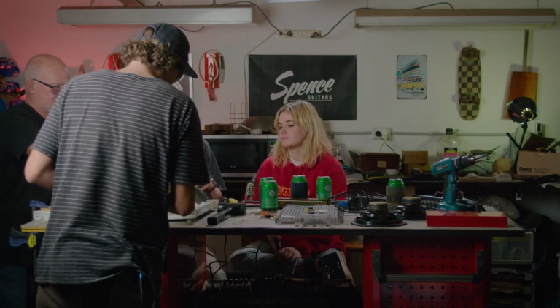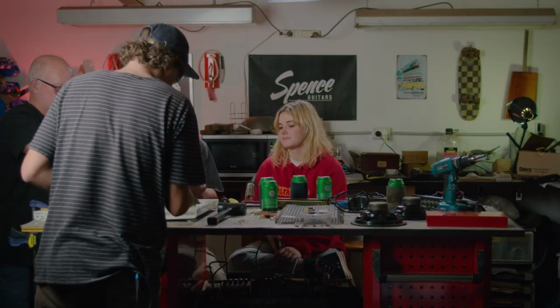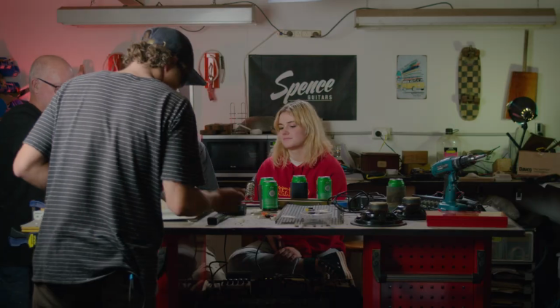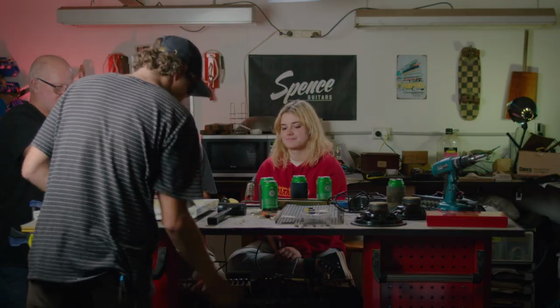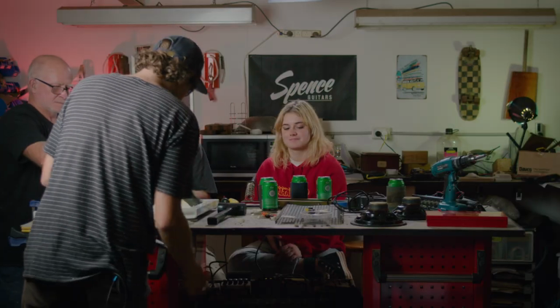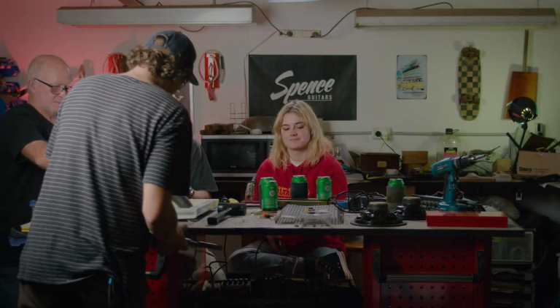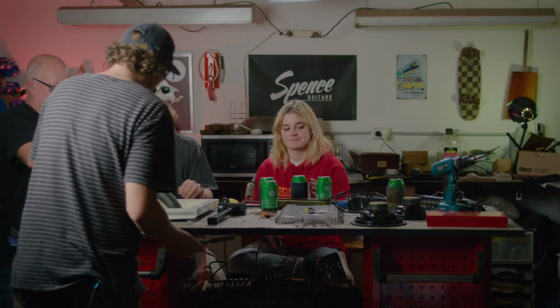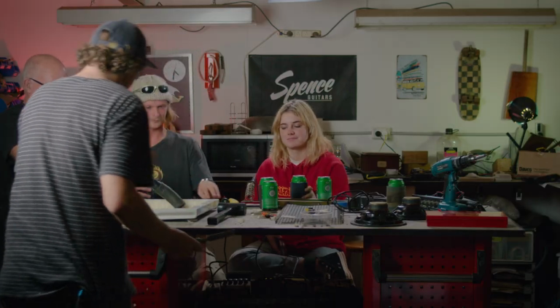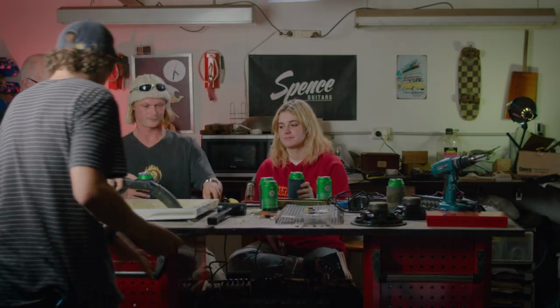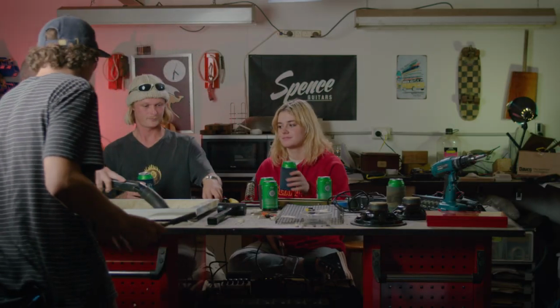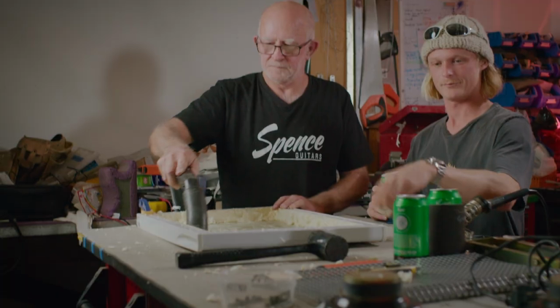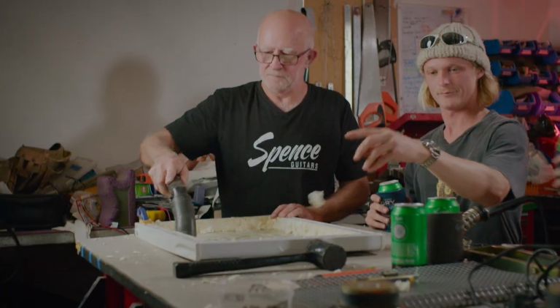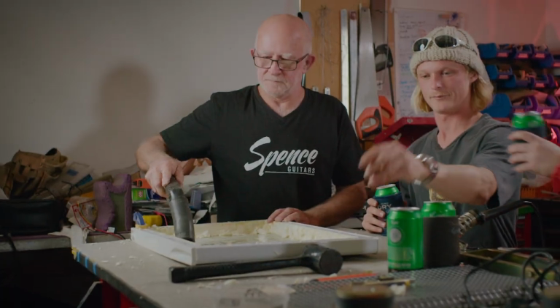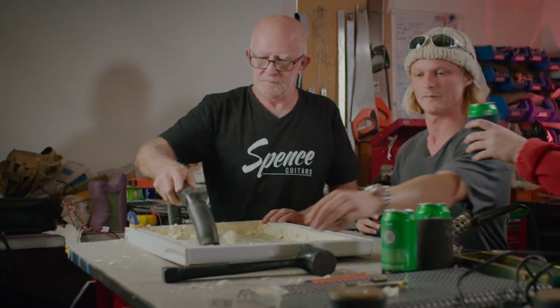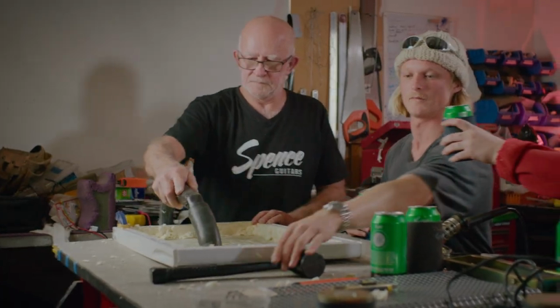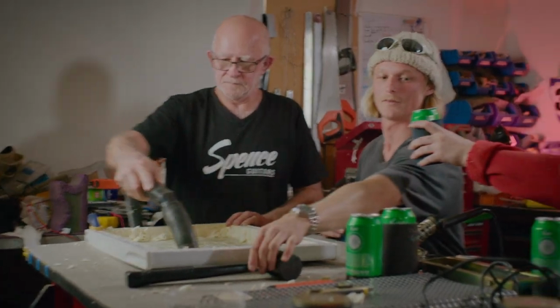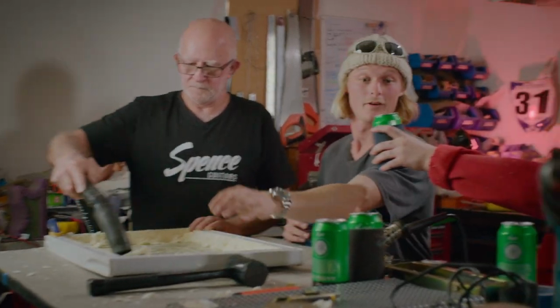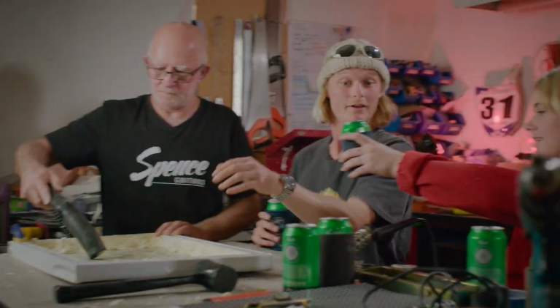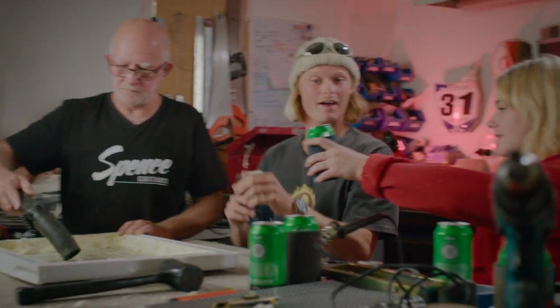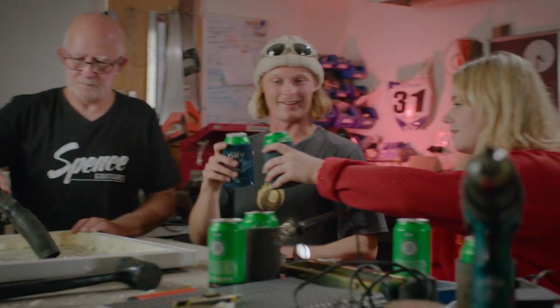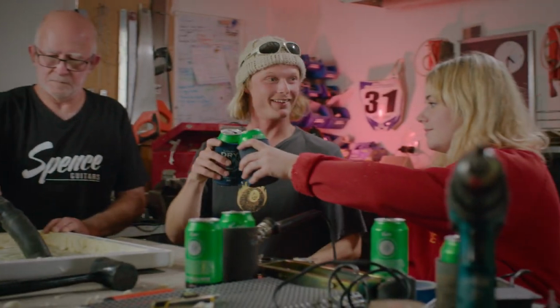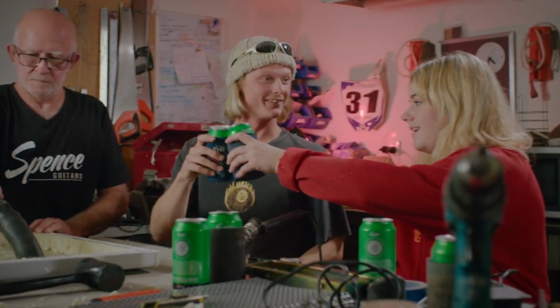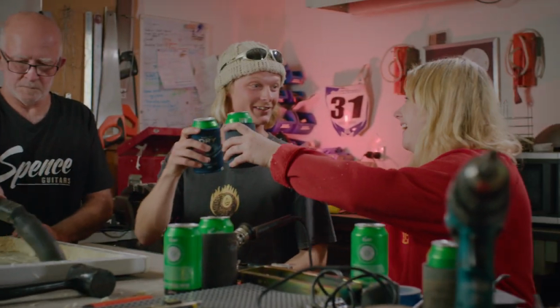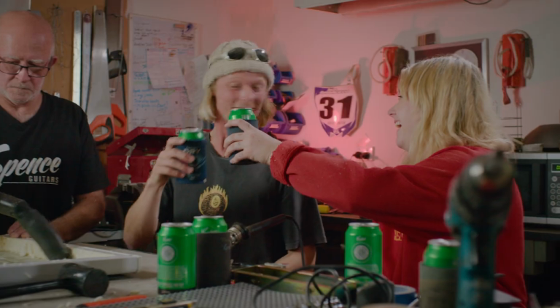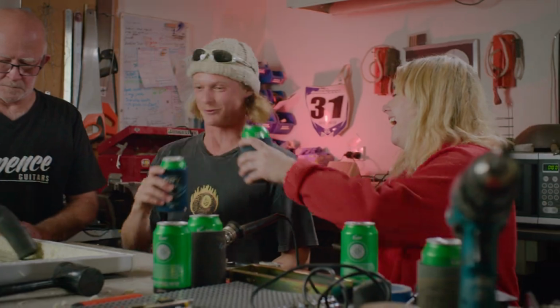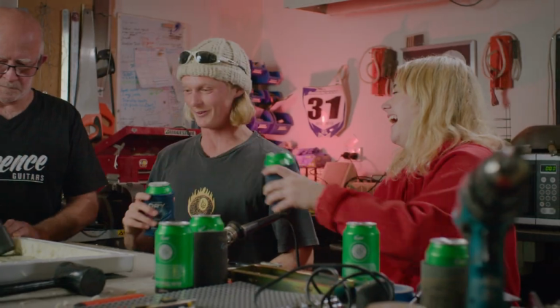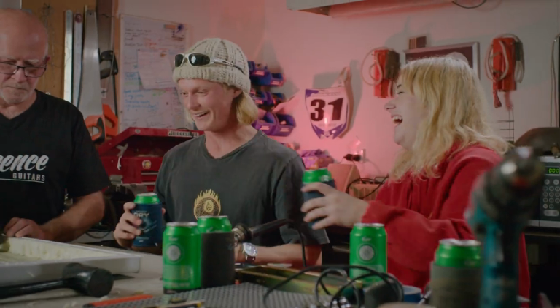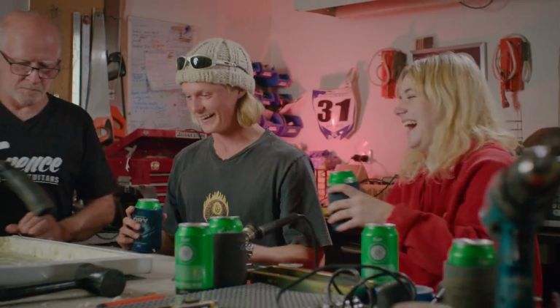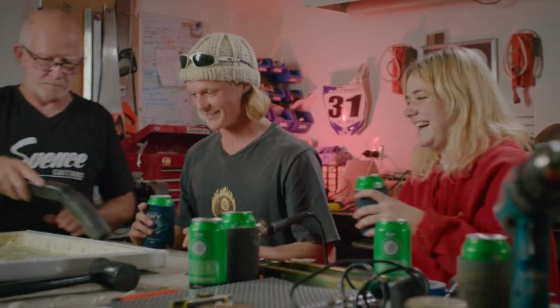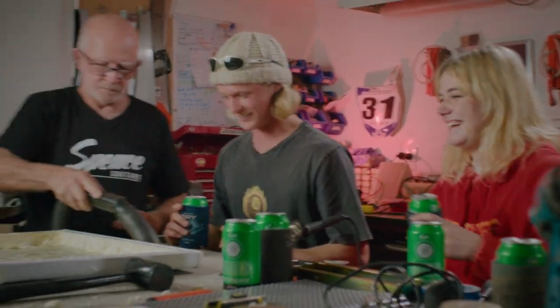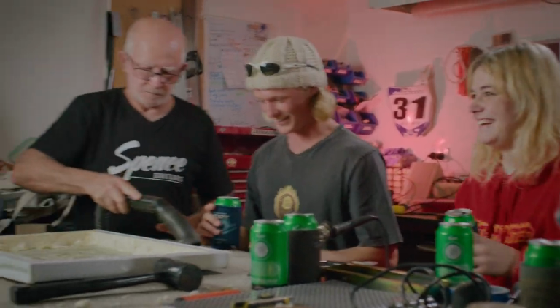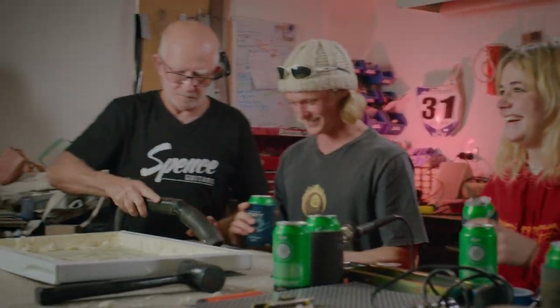I reckon this is looking pretty good. You actually got through it — that was crazy.